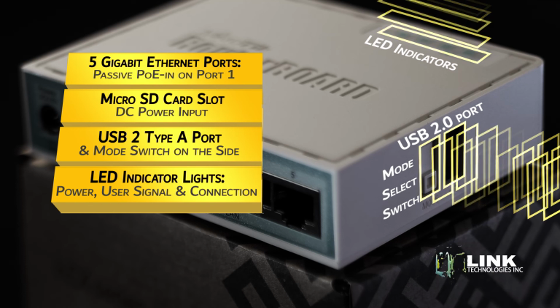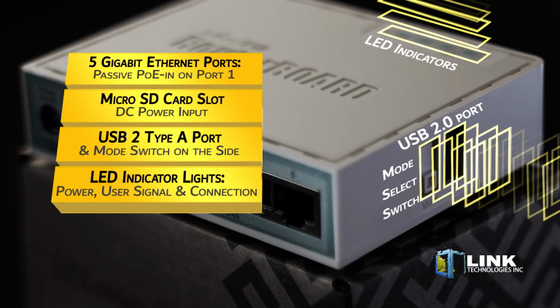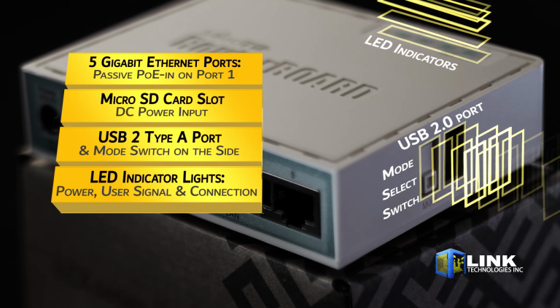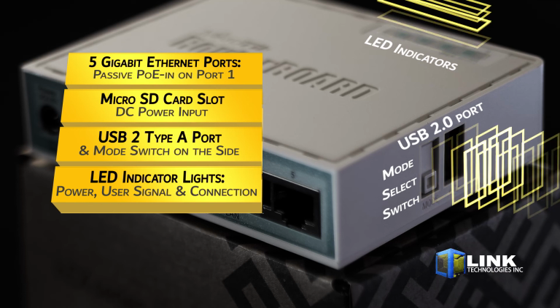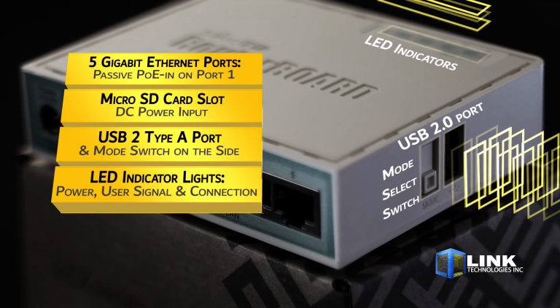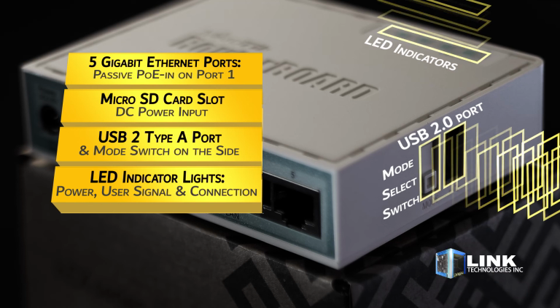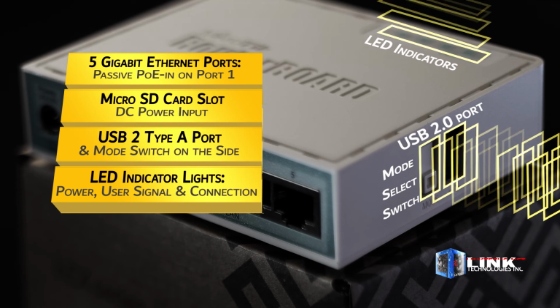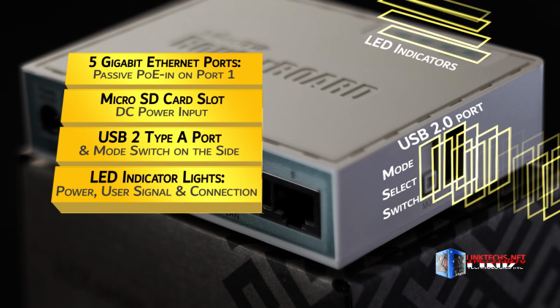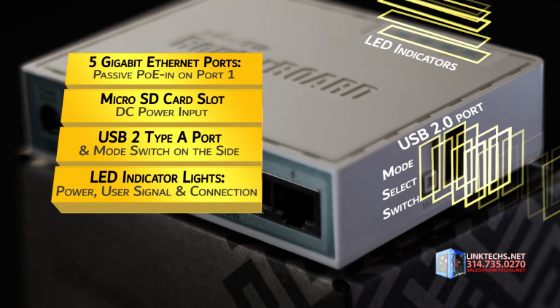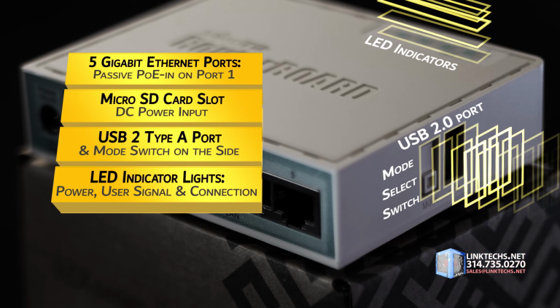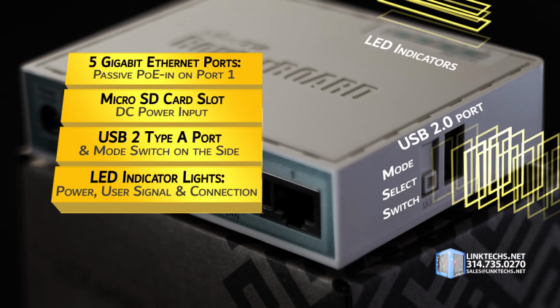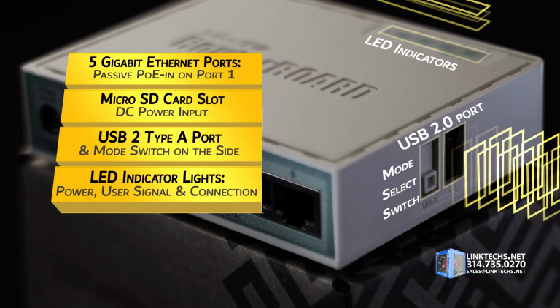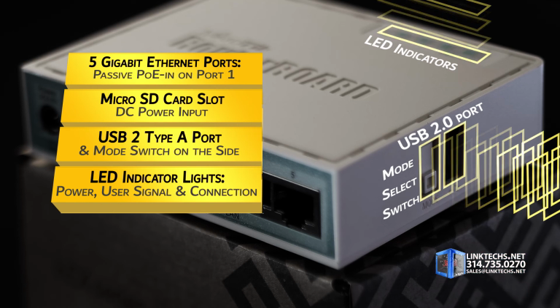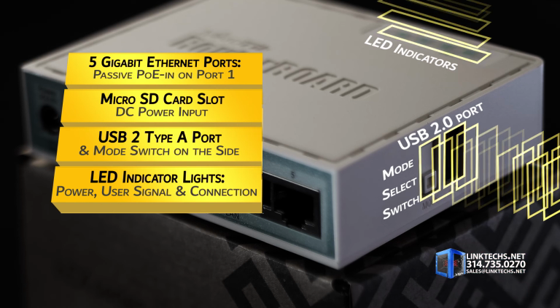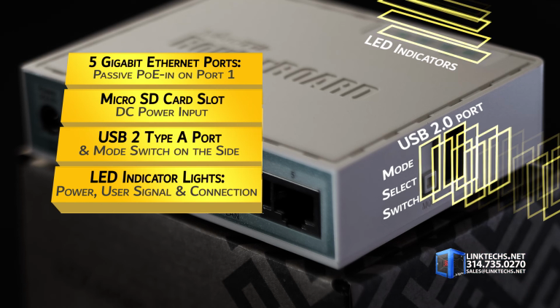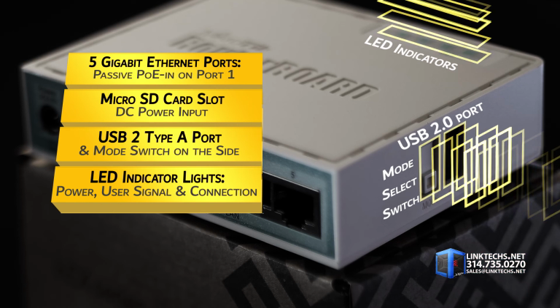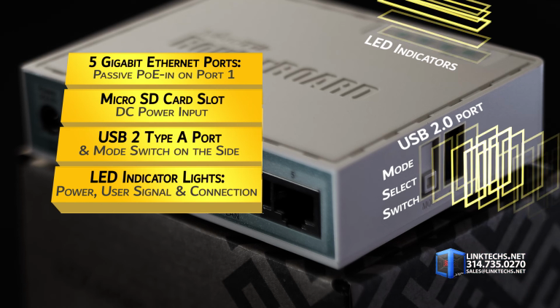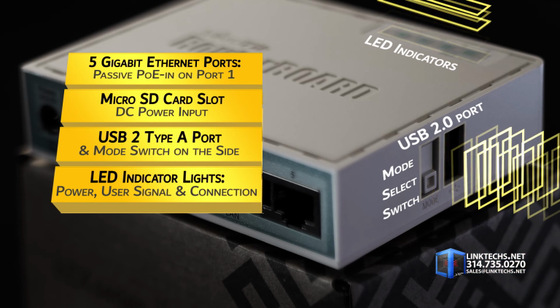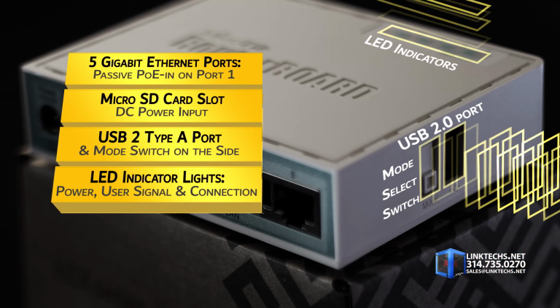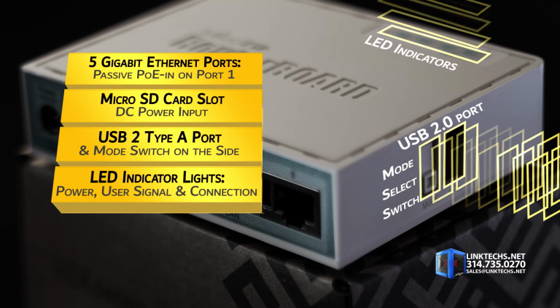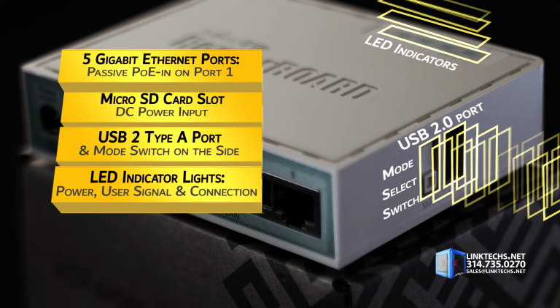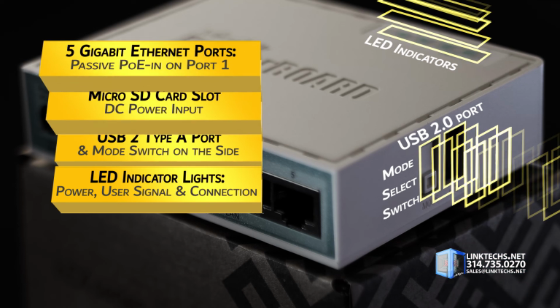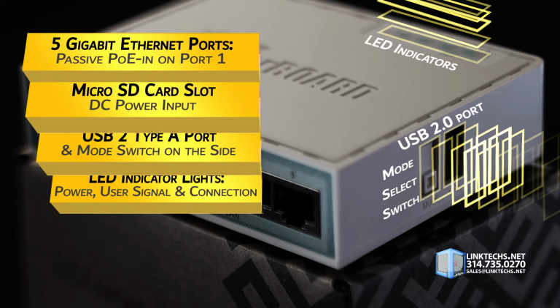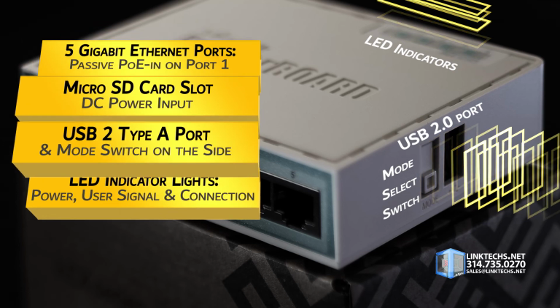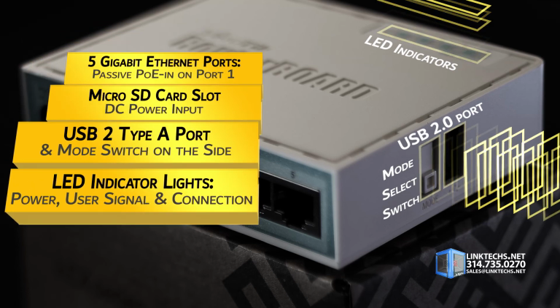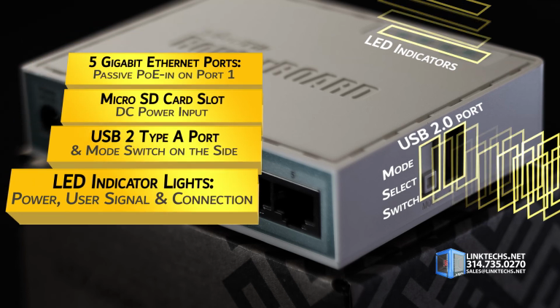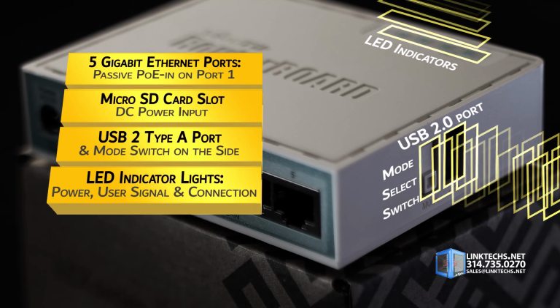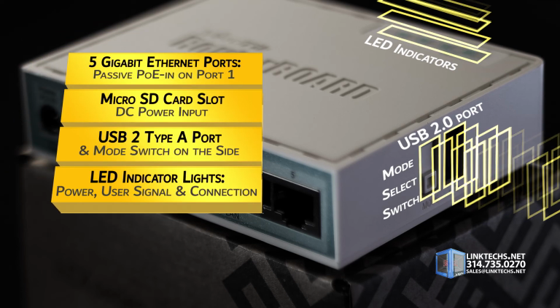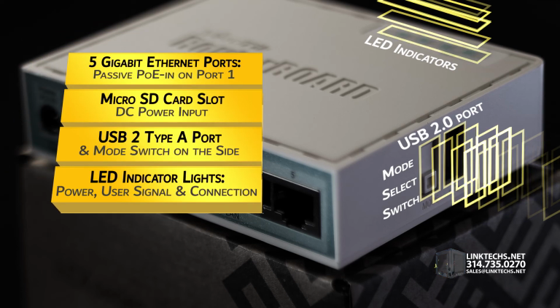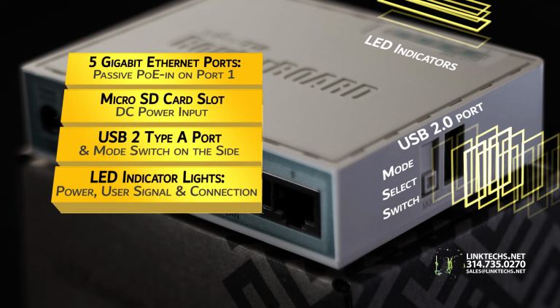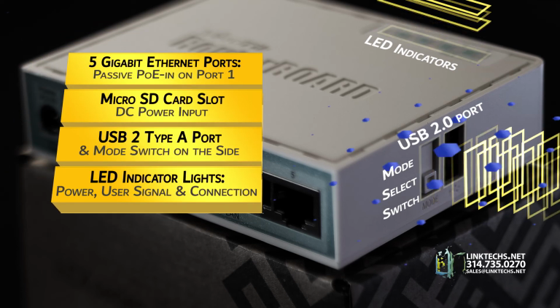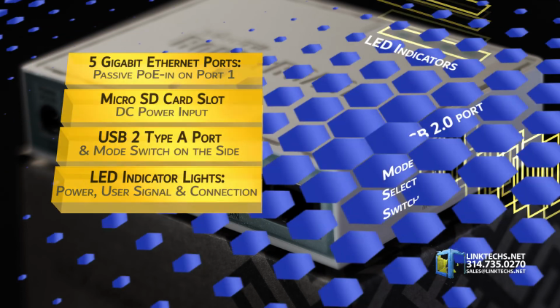These LED indicator lights at the front and top of the unit give you instant feedback for power, user signal, and gigabit port connection strength.